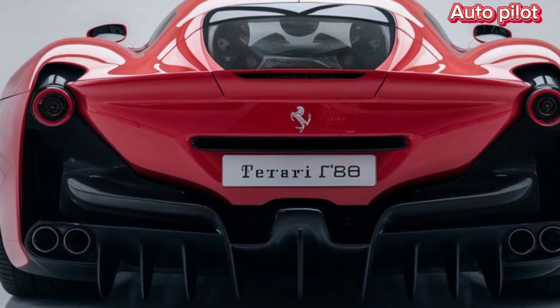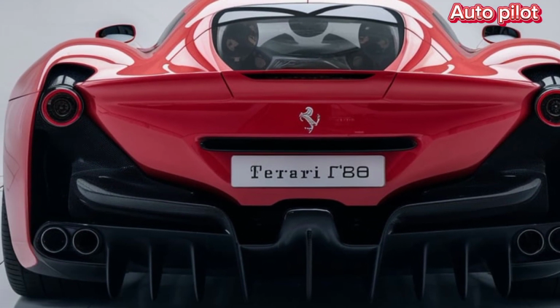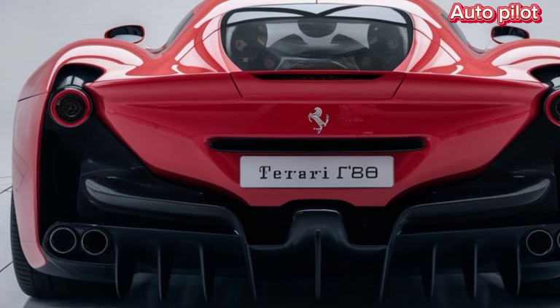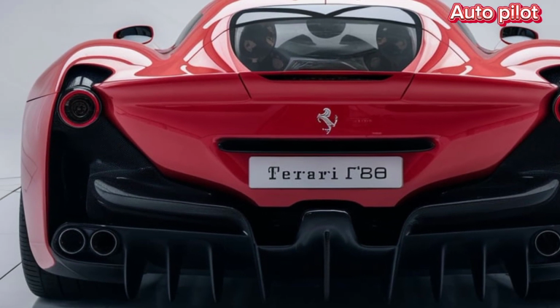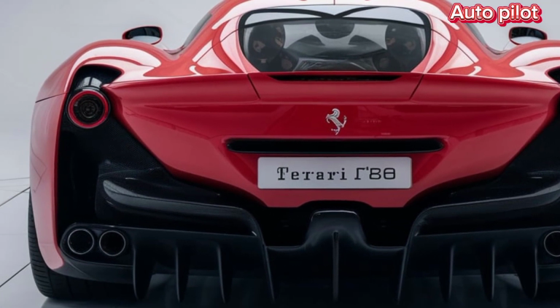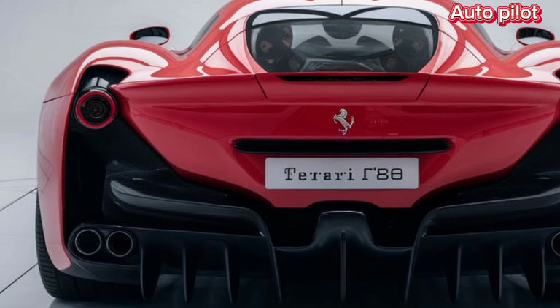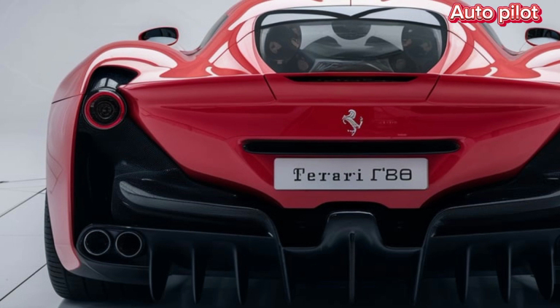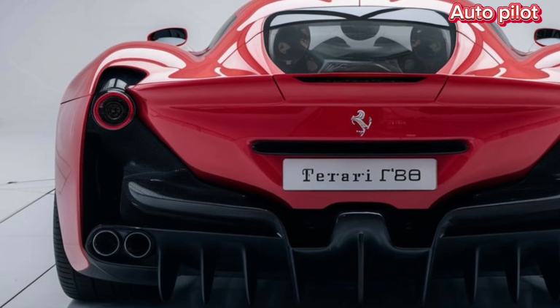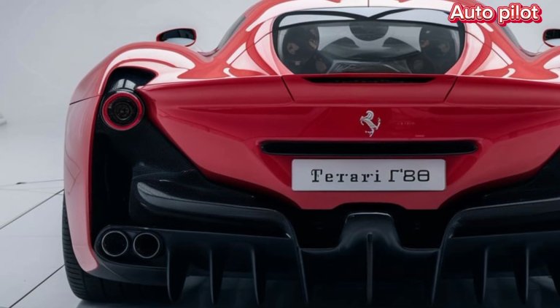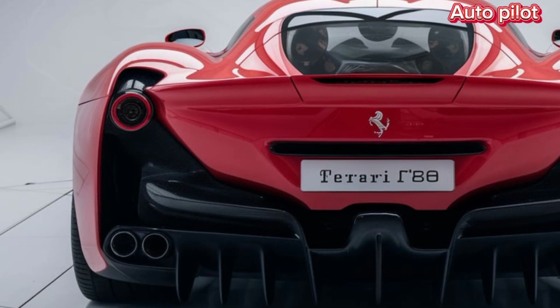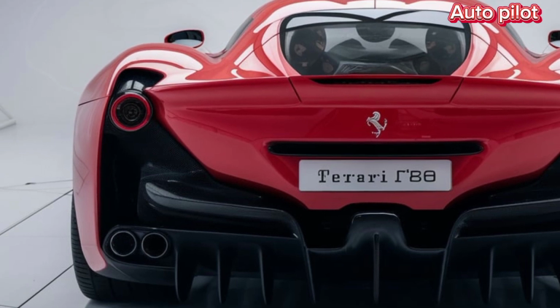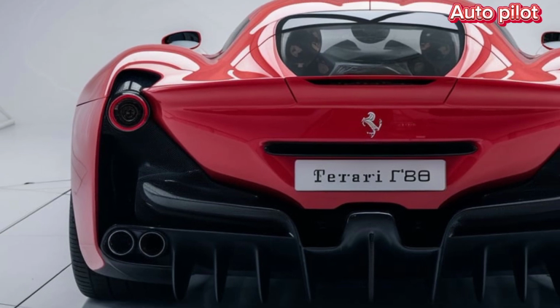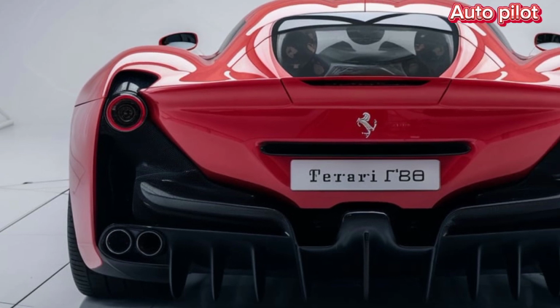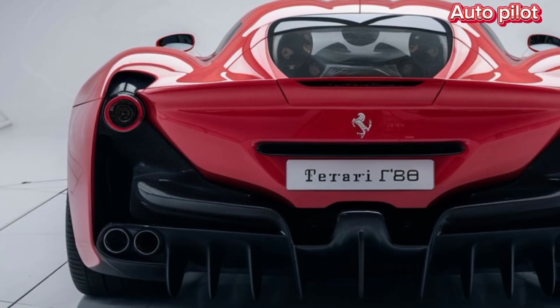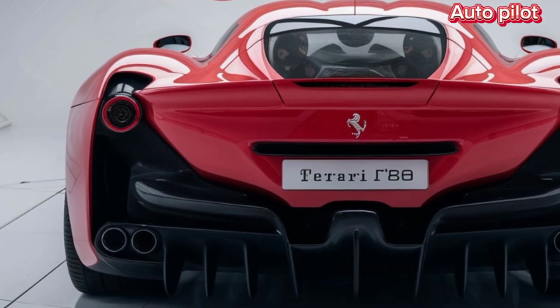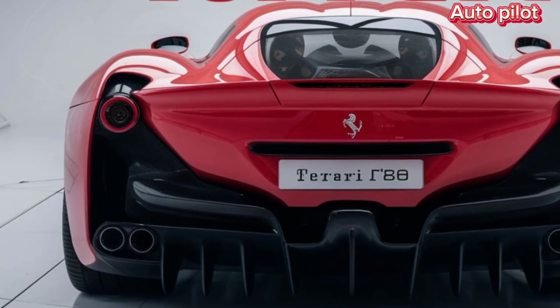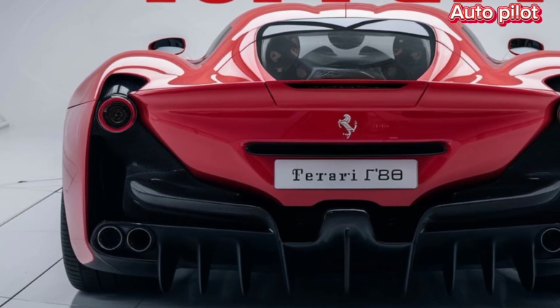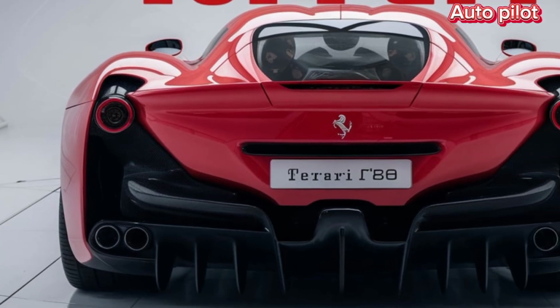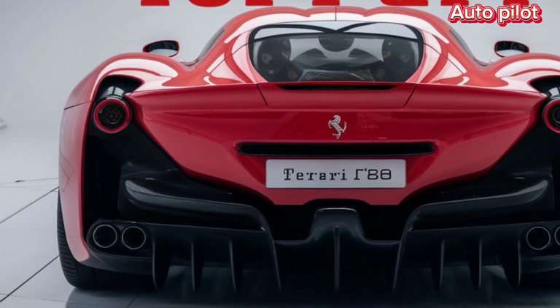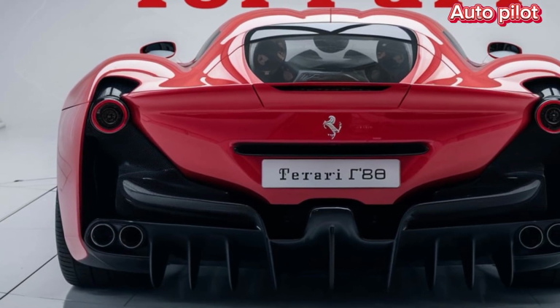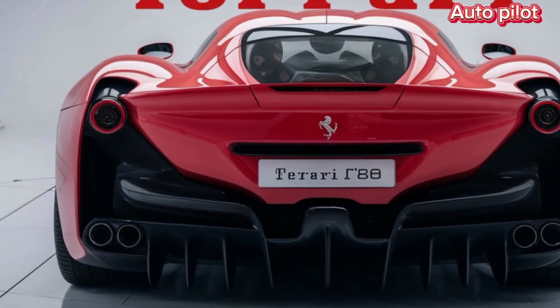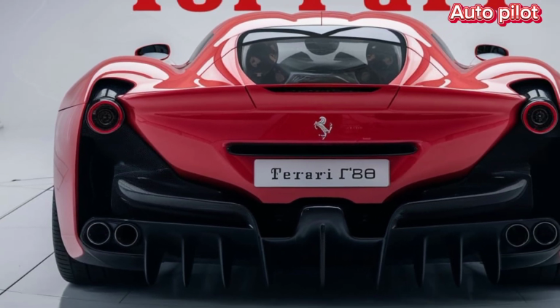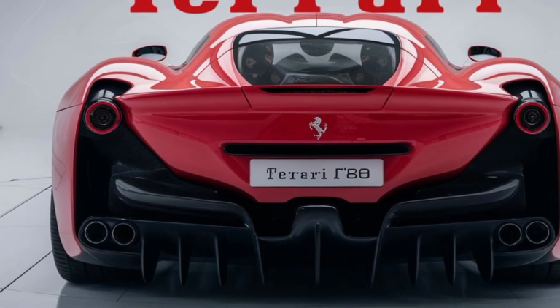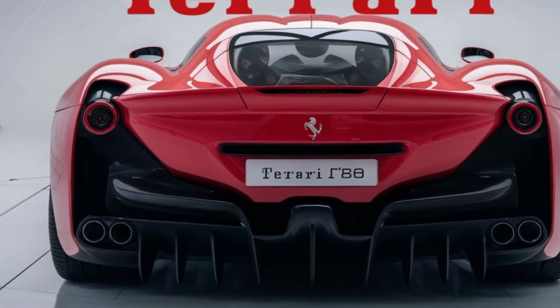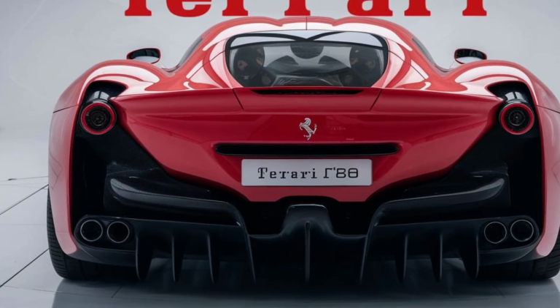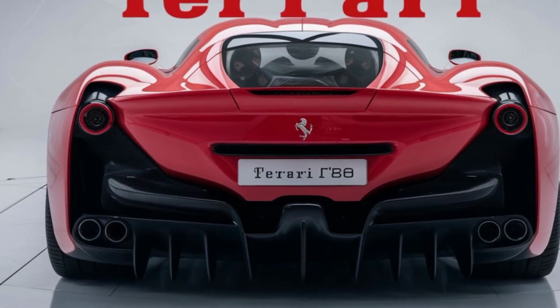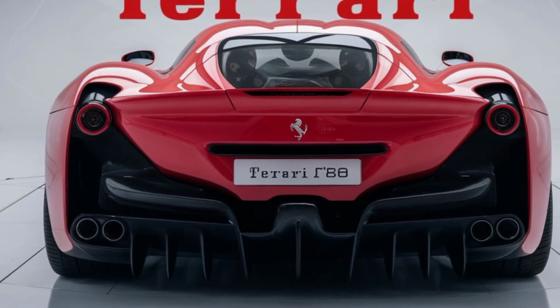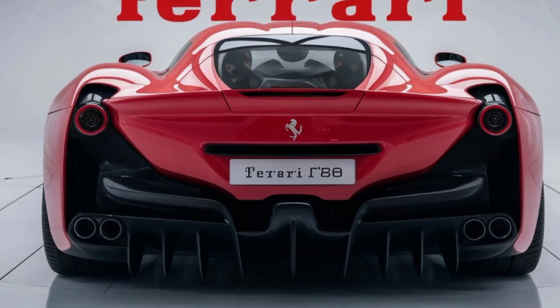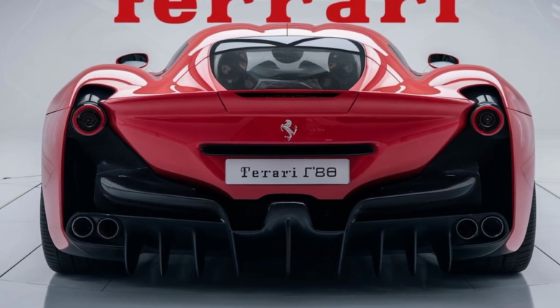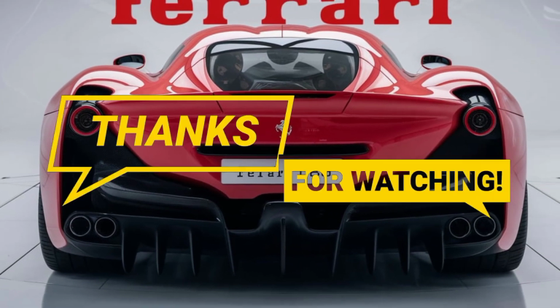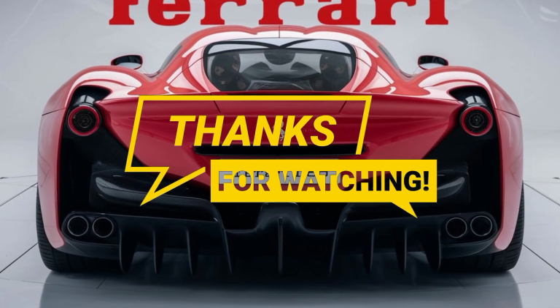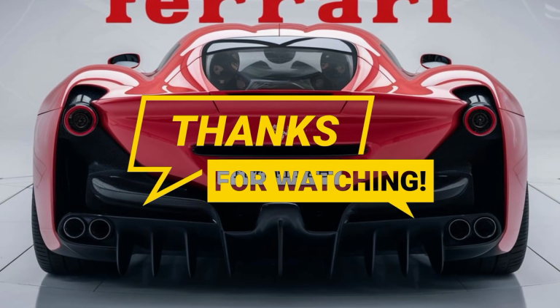That's all for today. Don't forget to like, subscribe, and hit the bell icon to stay updated with all things automotive on Autopilot.